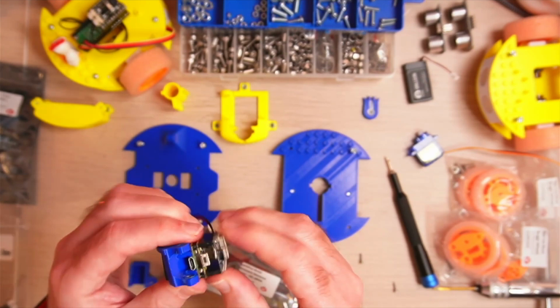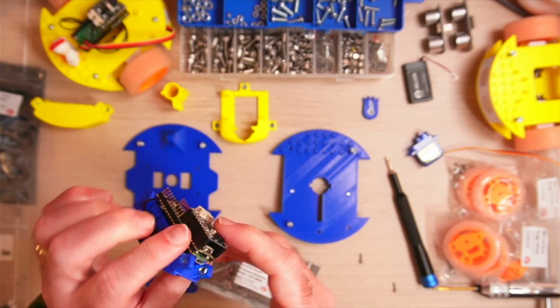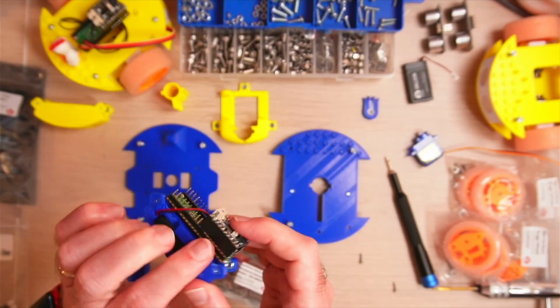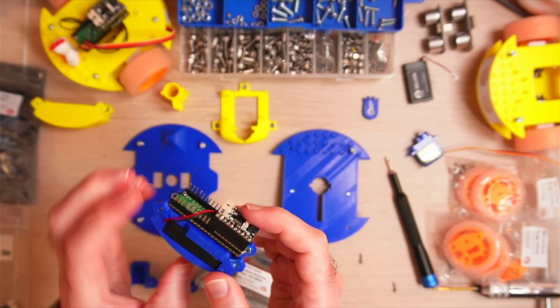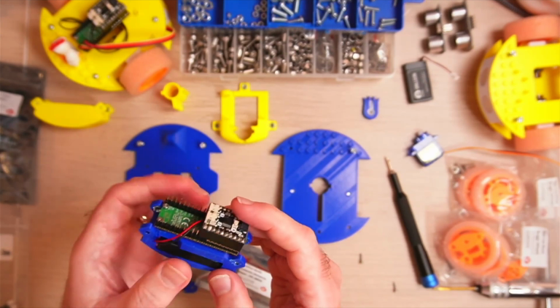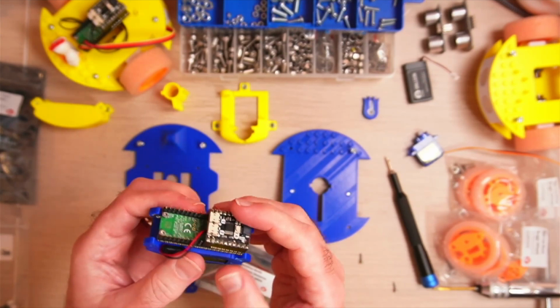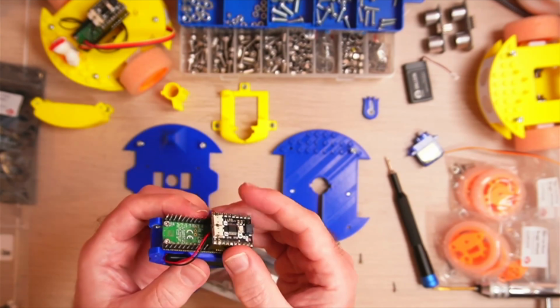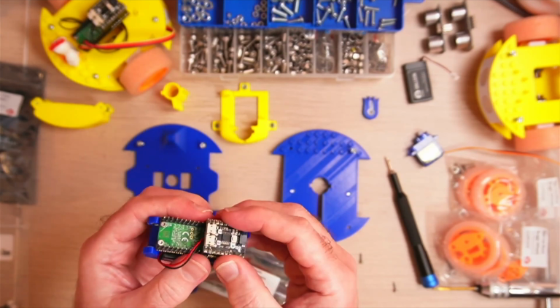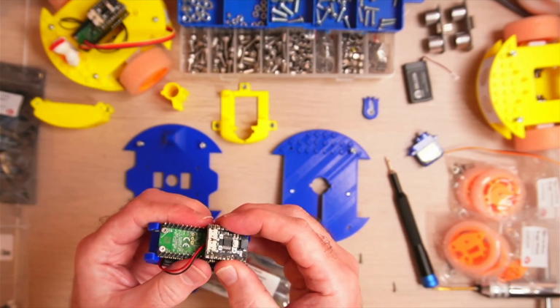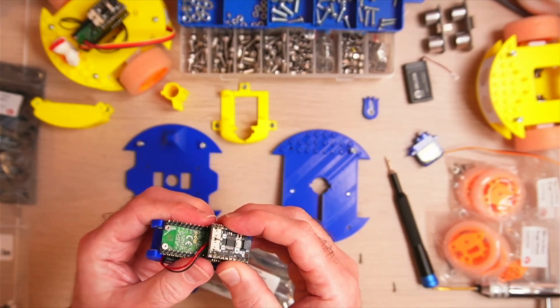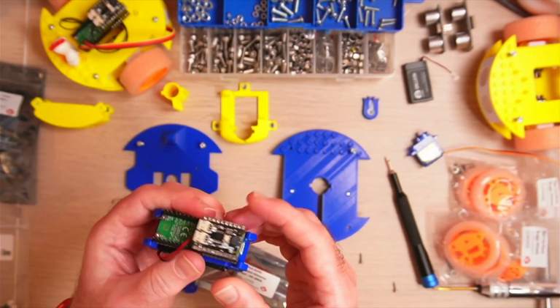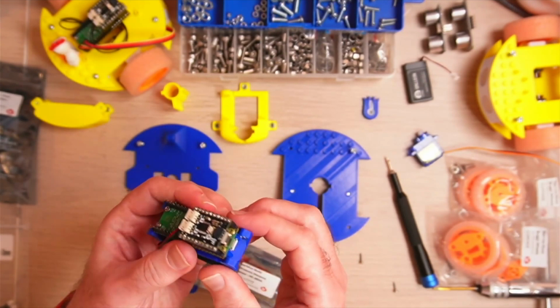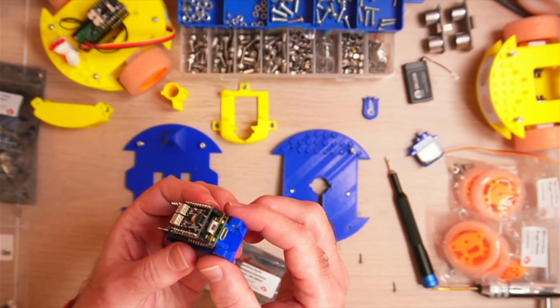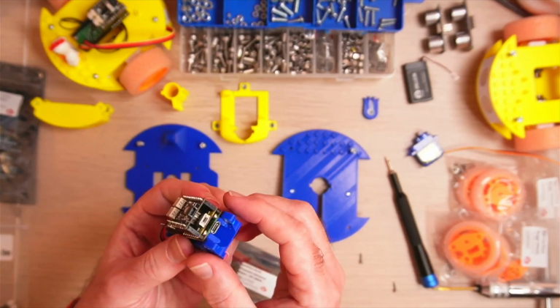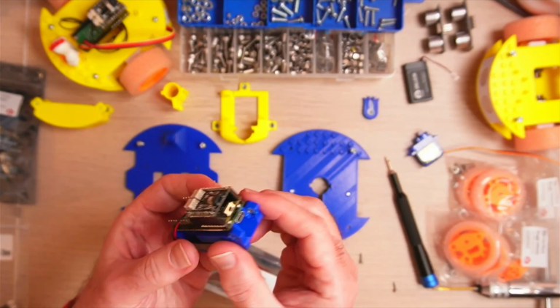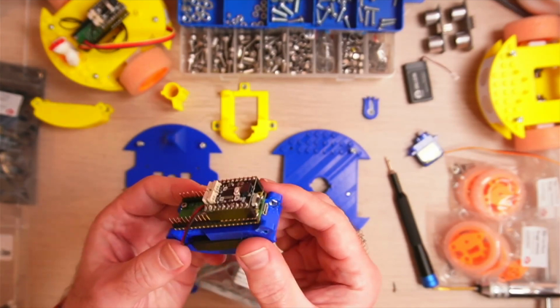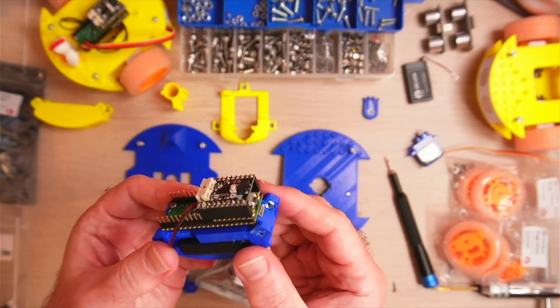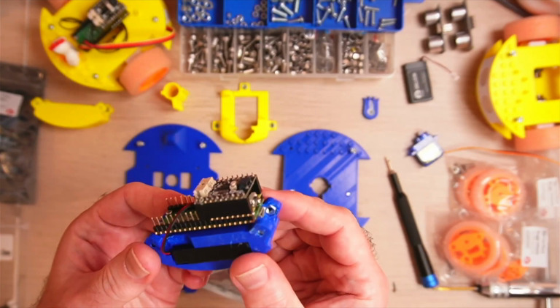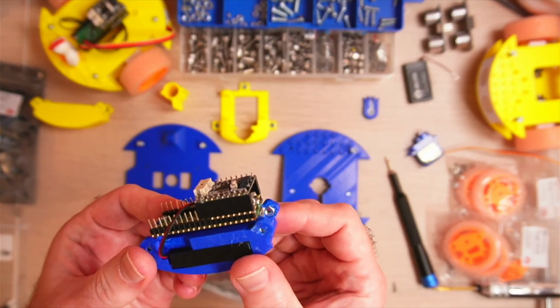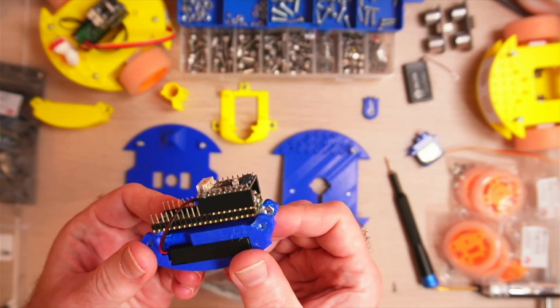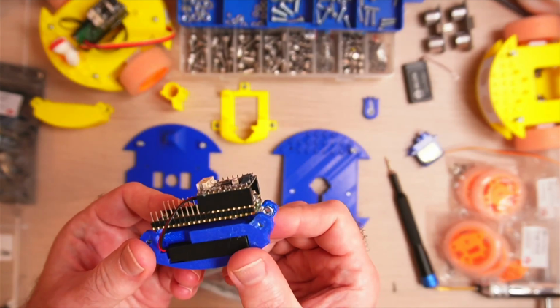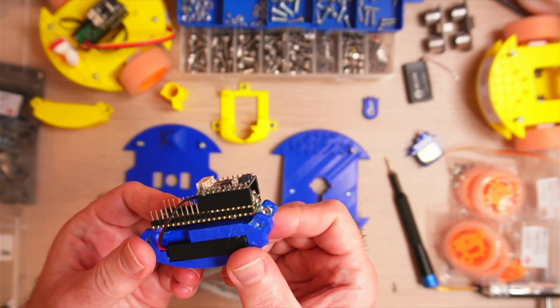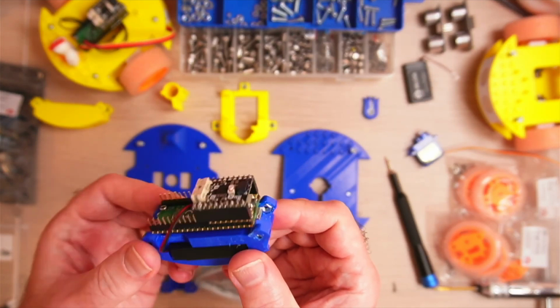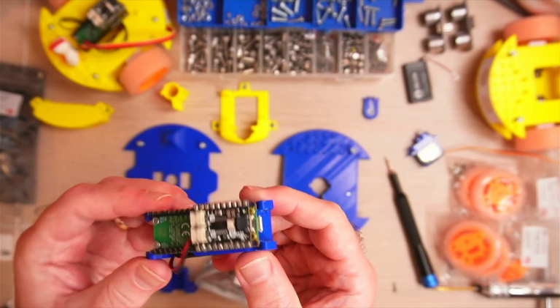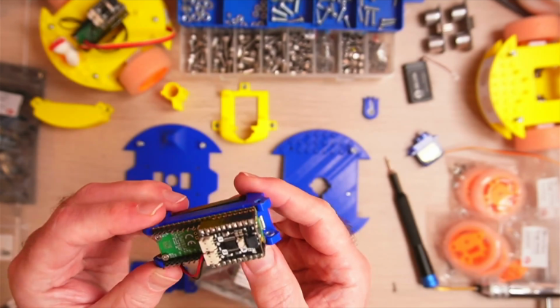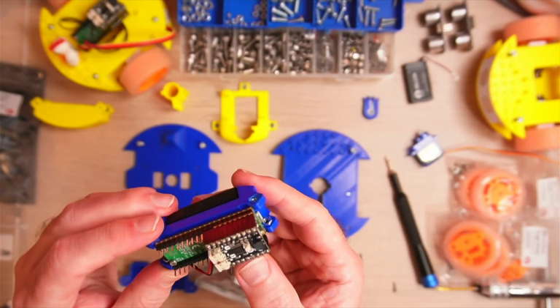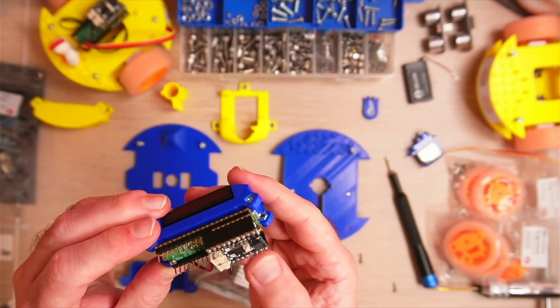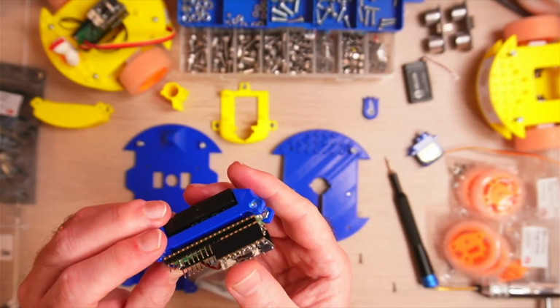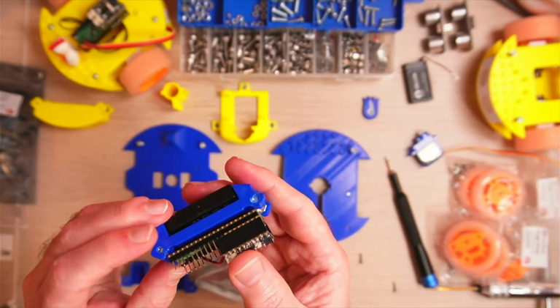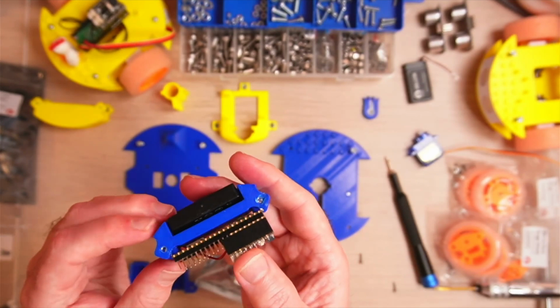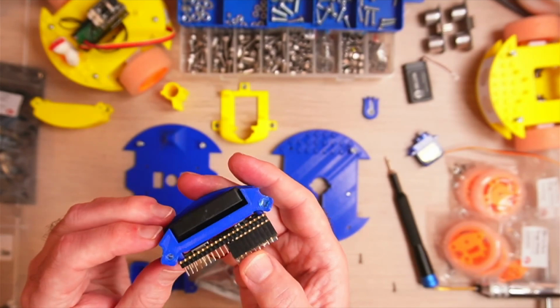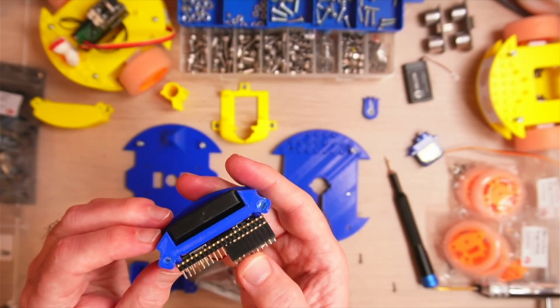So in the end I soldered all of these in place. It's a nice little package.